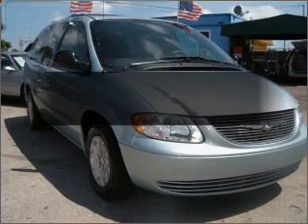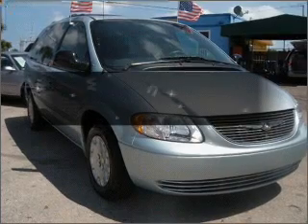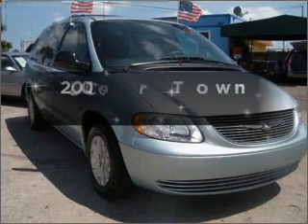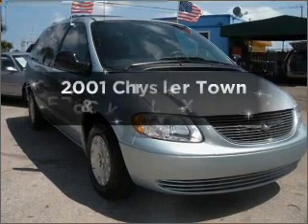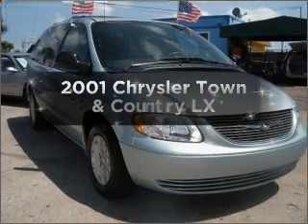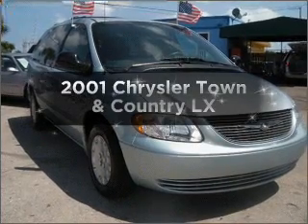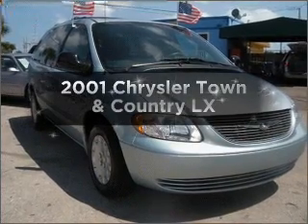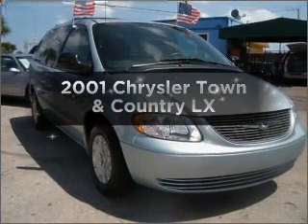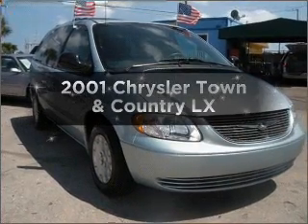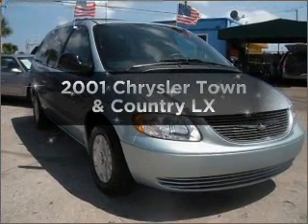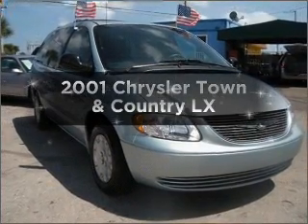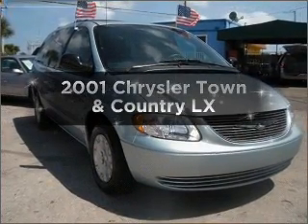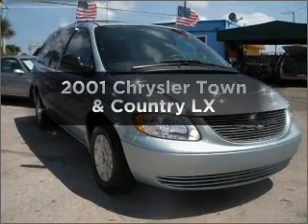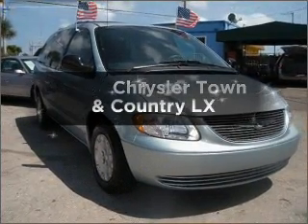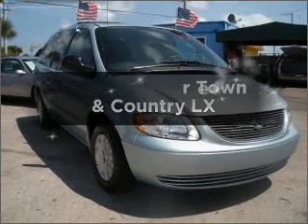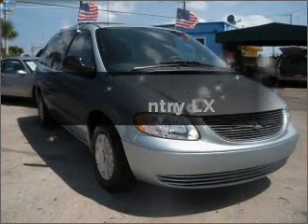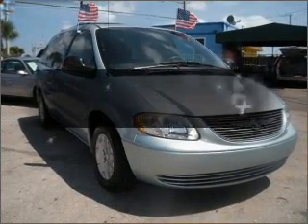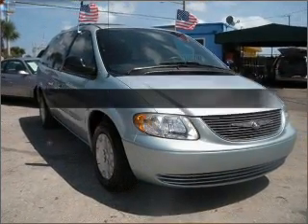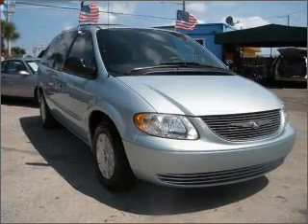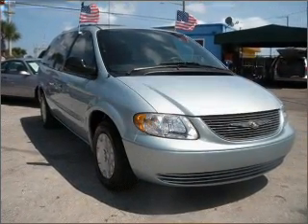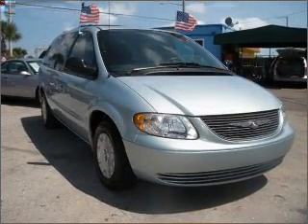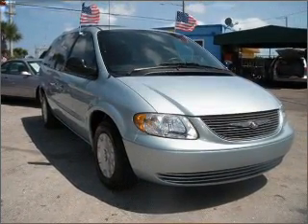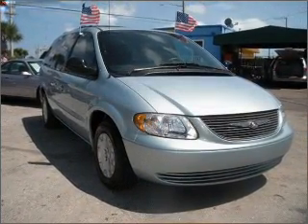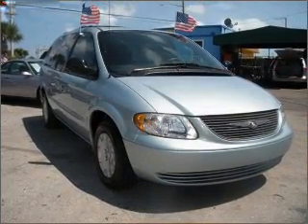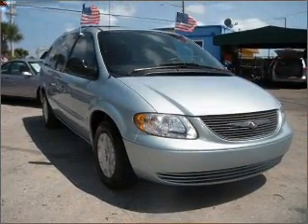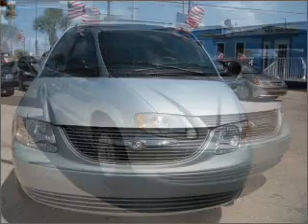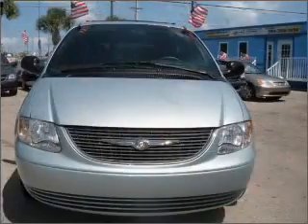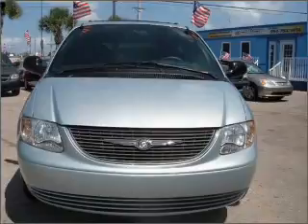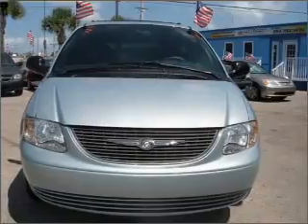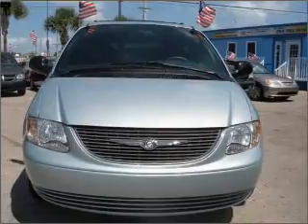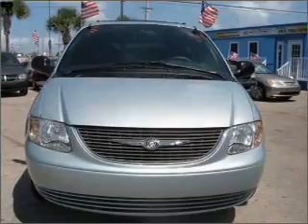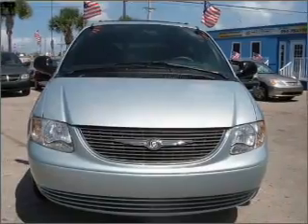Introducing the 2001 Chrysler Town & Country. If you're looking for a first-rate auto, this one could be yours today.